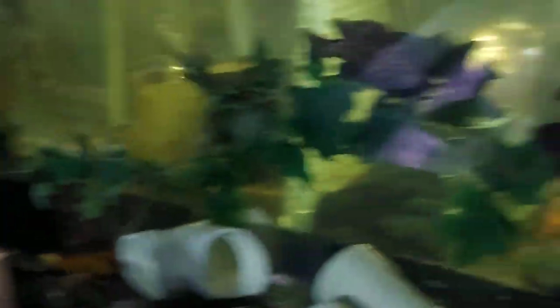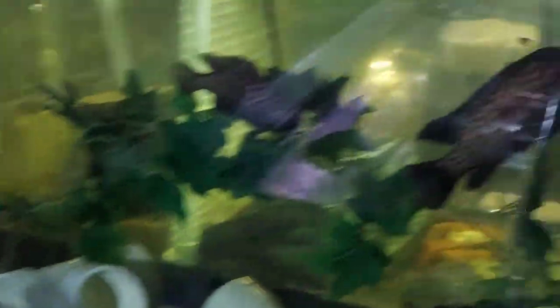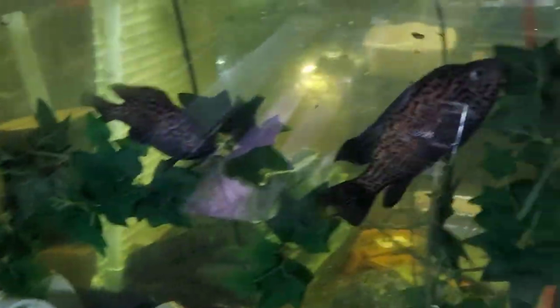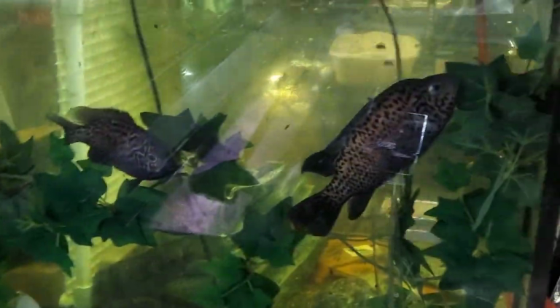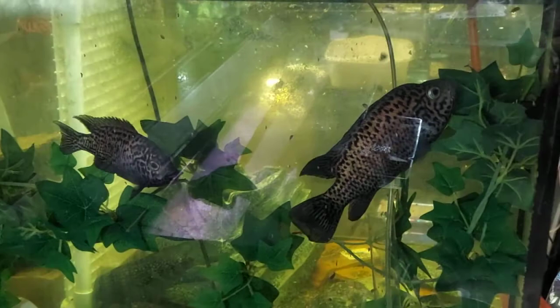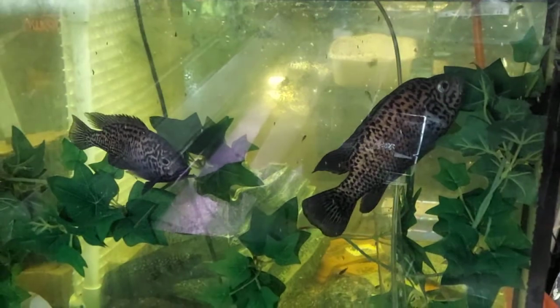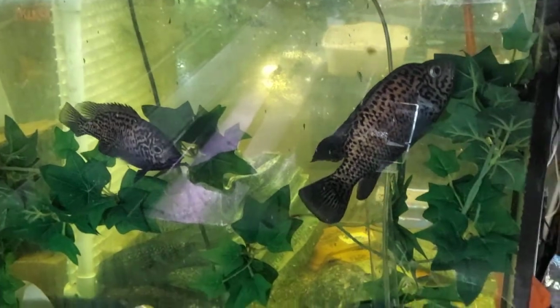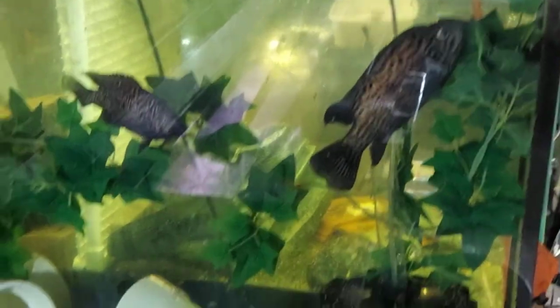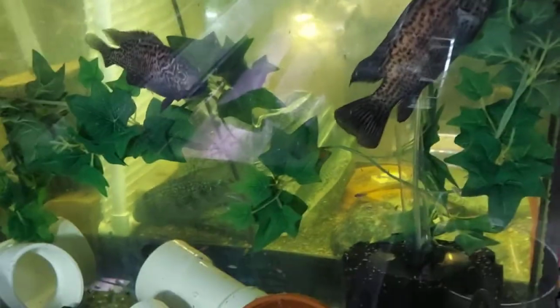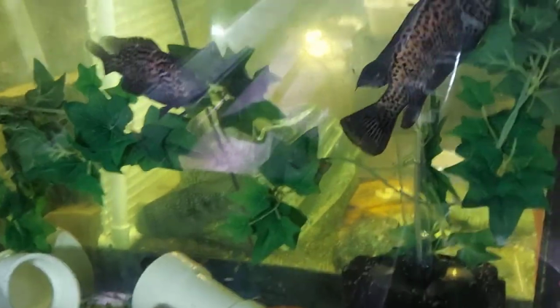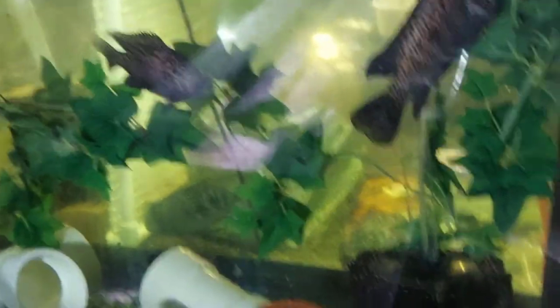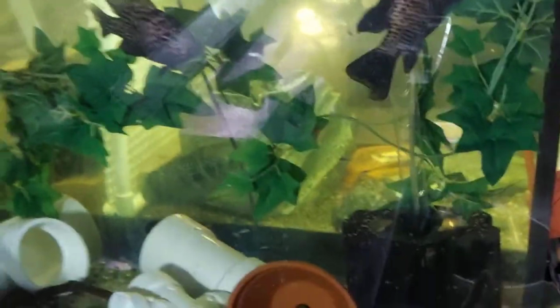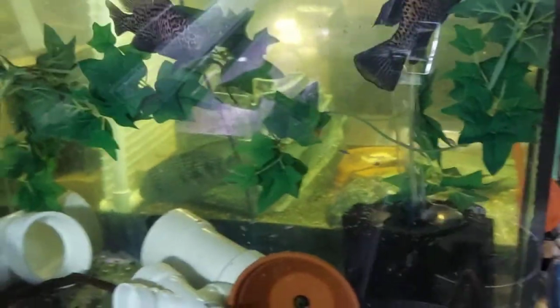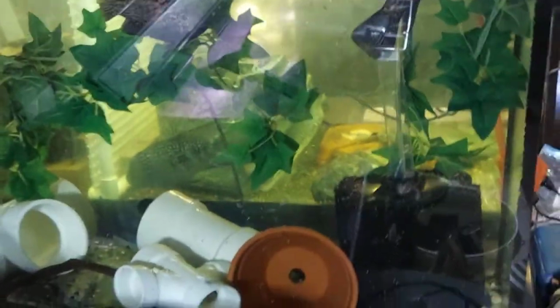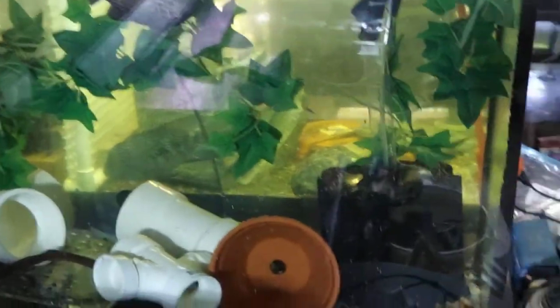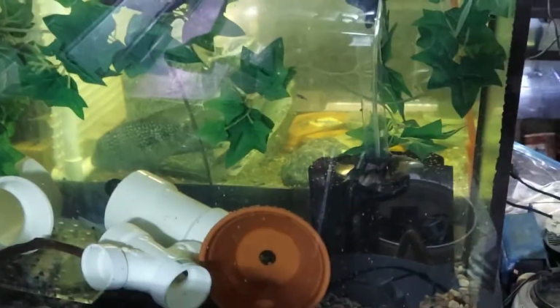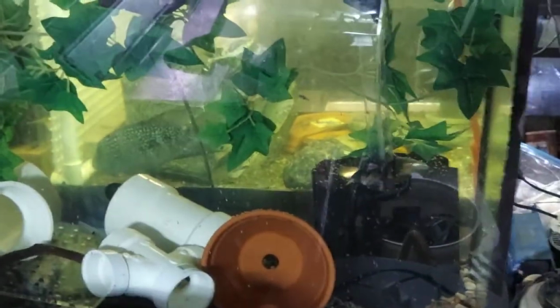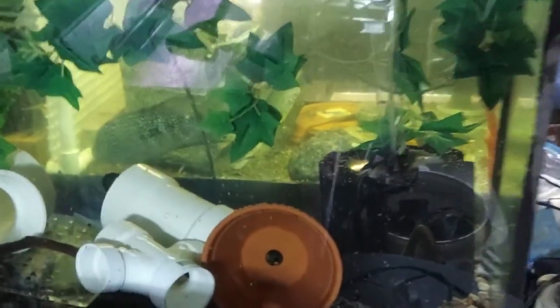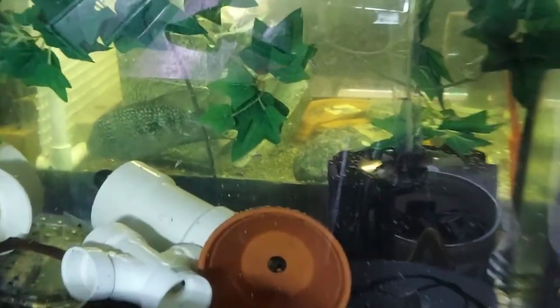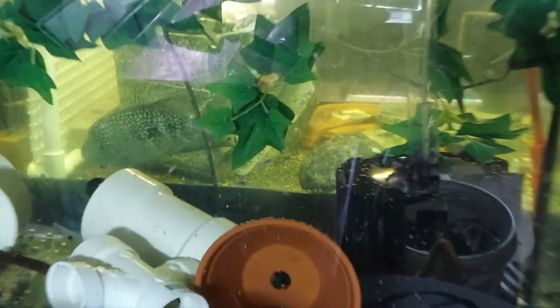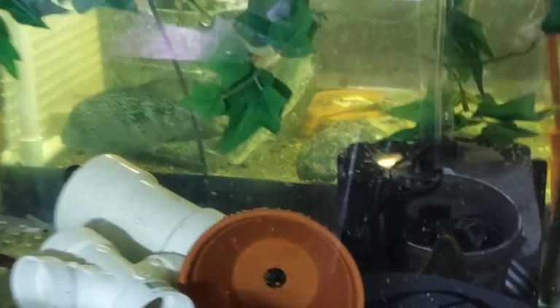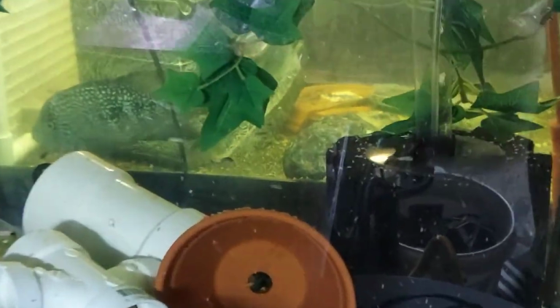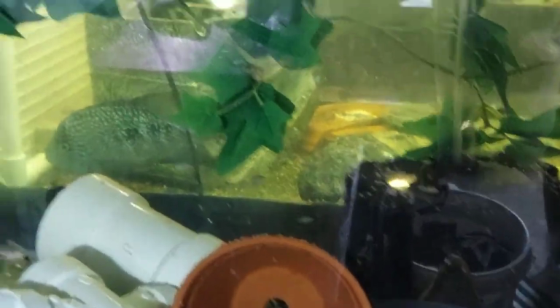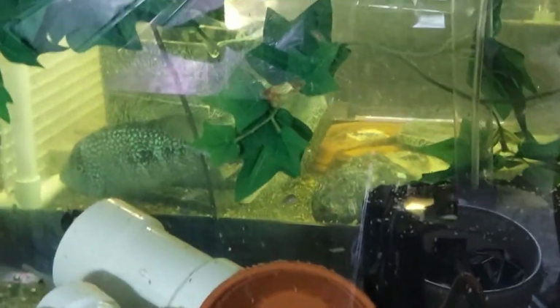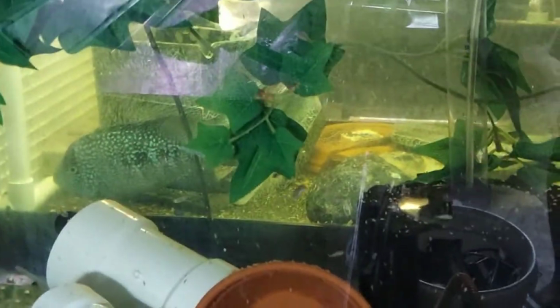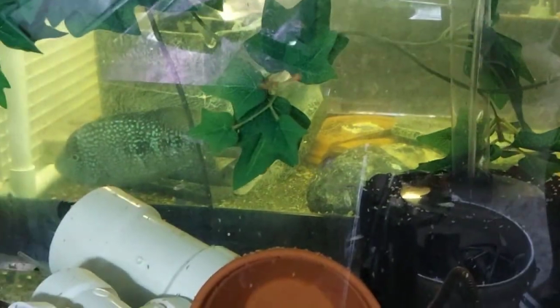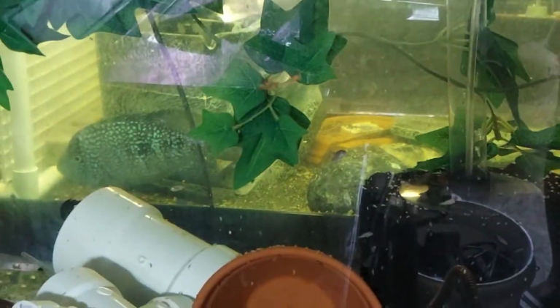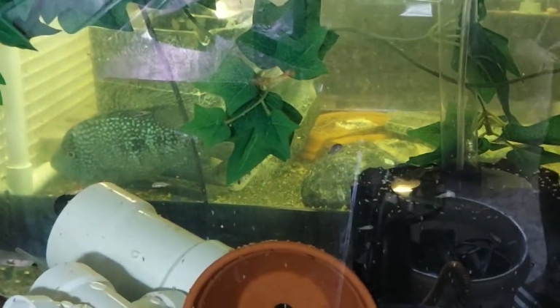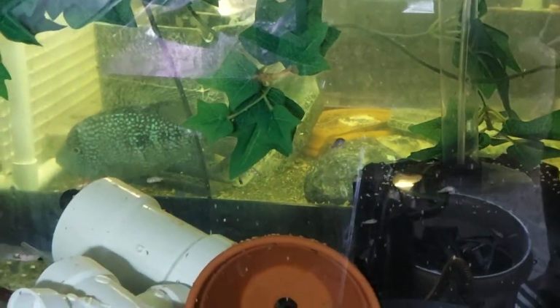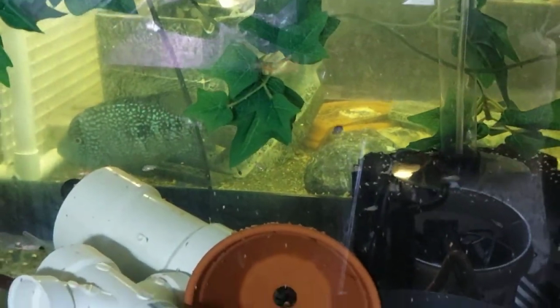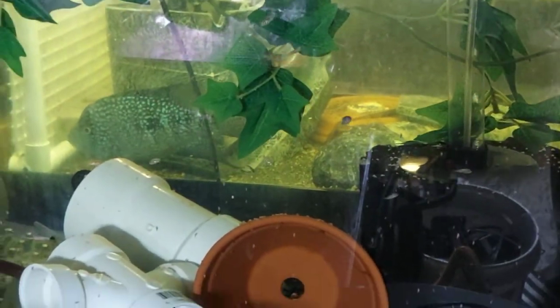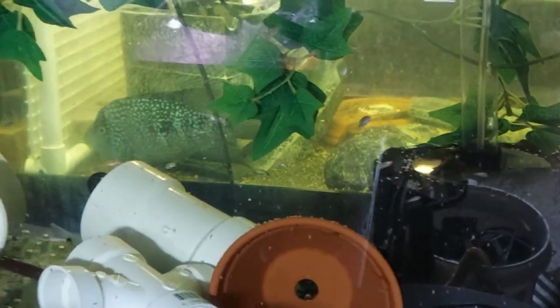These are my Cubans. They getting big — the fry, they getting big. So that's what's up.